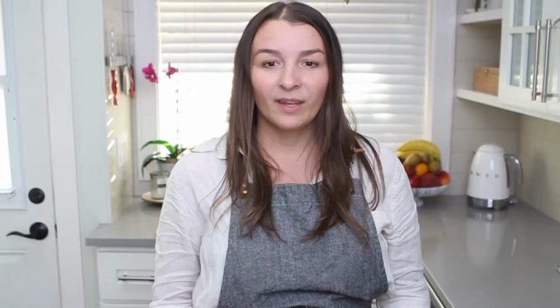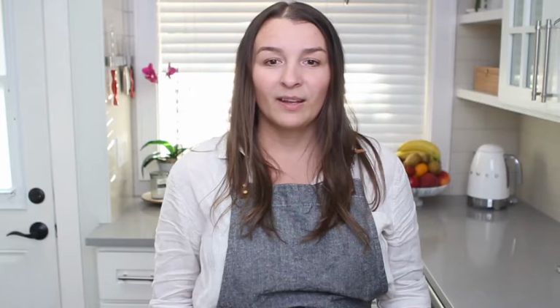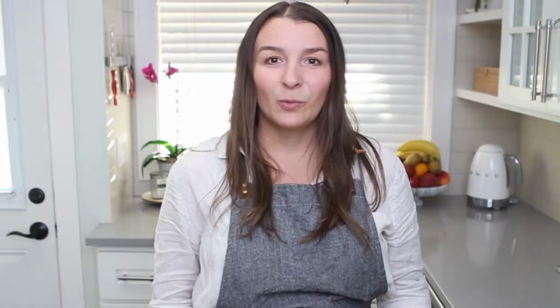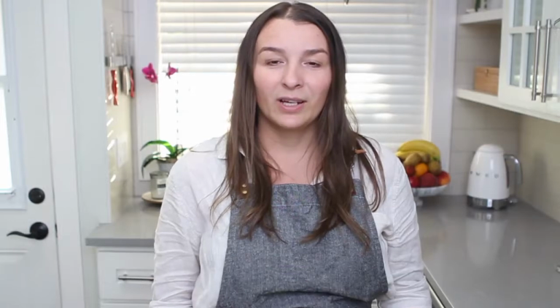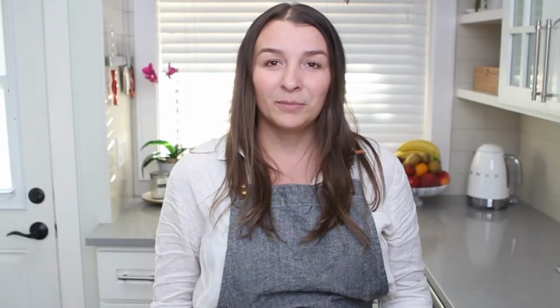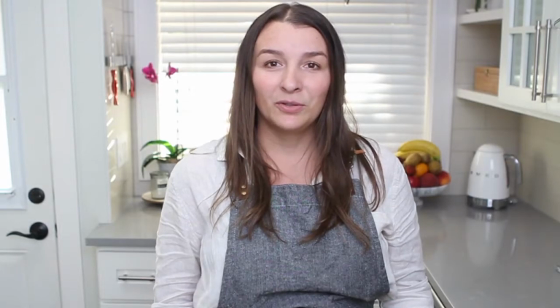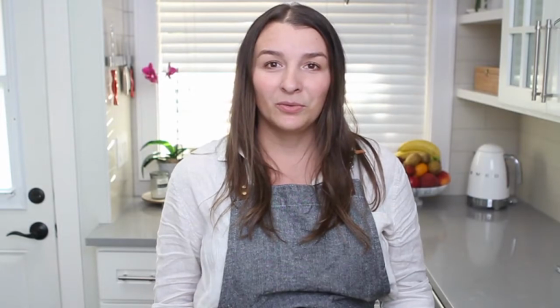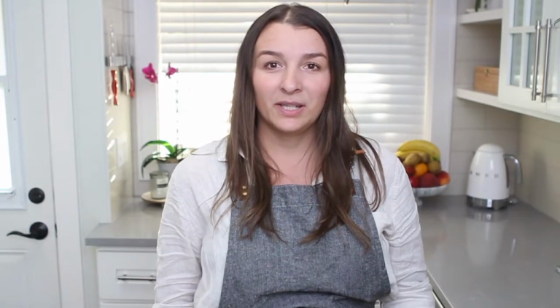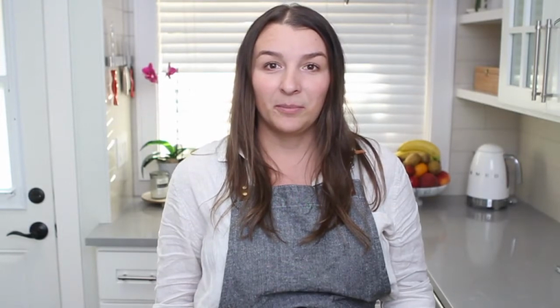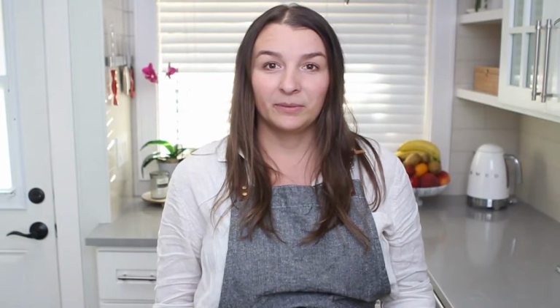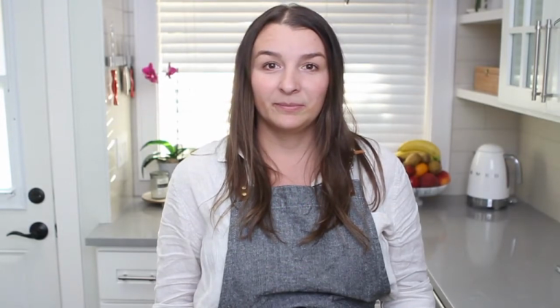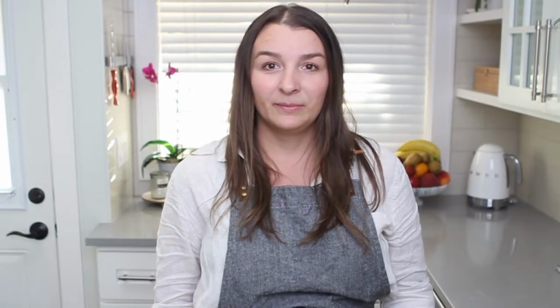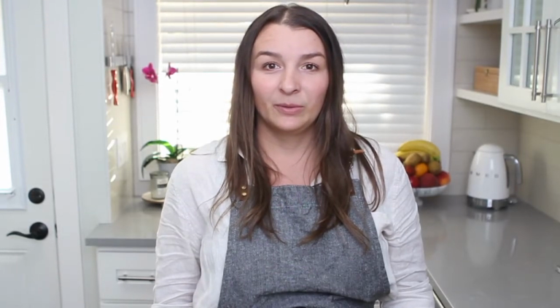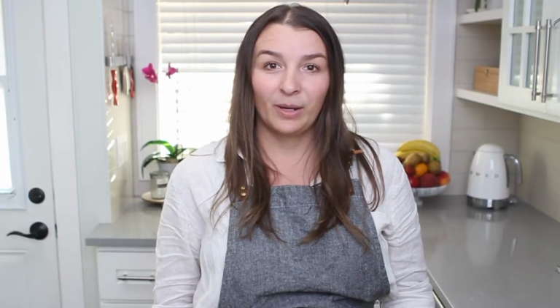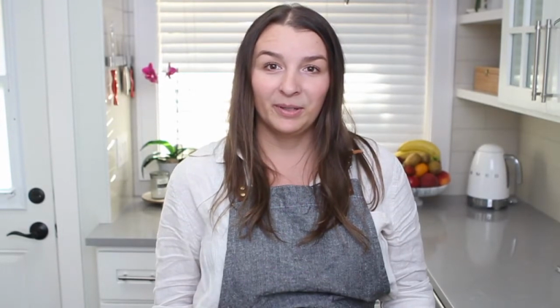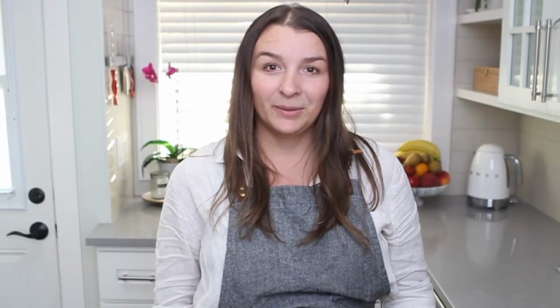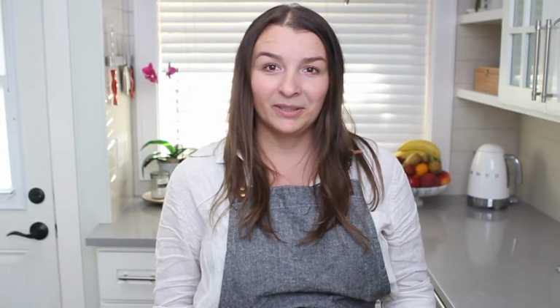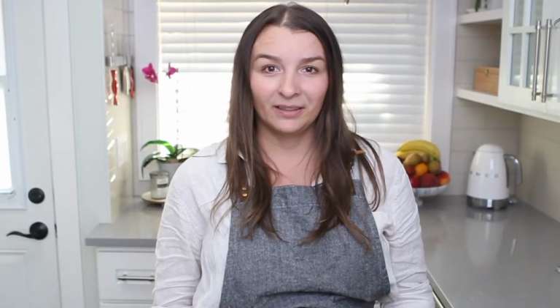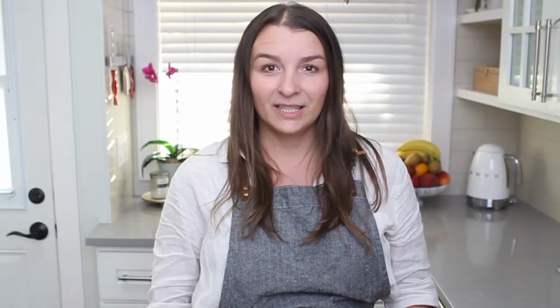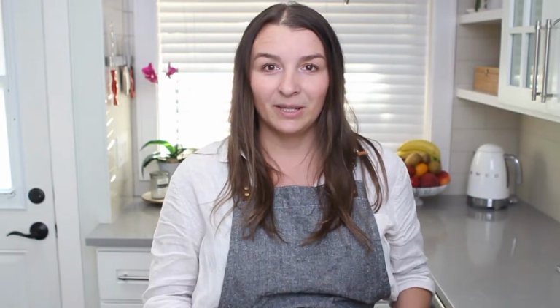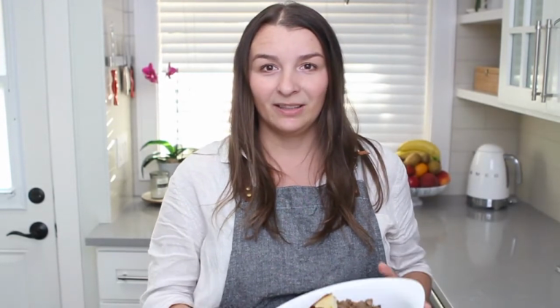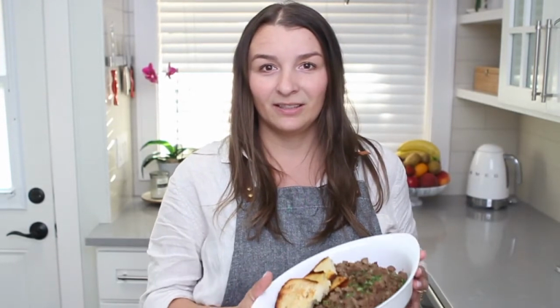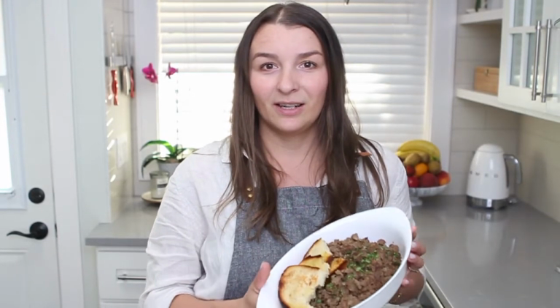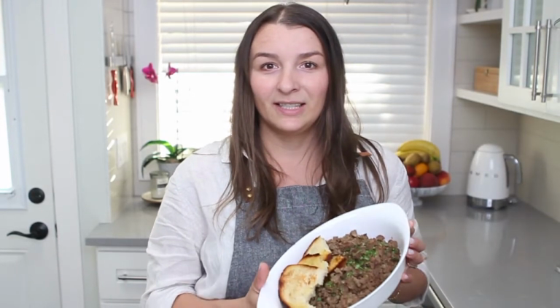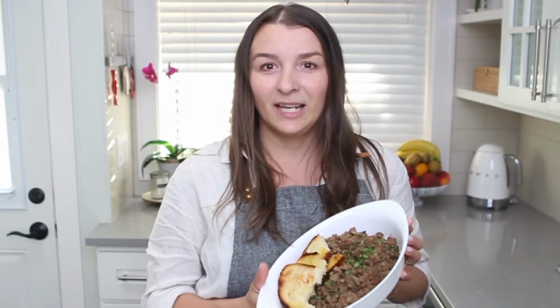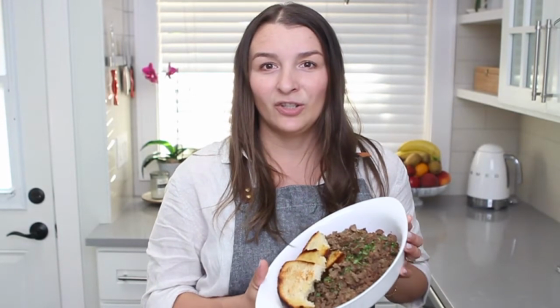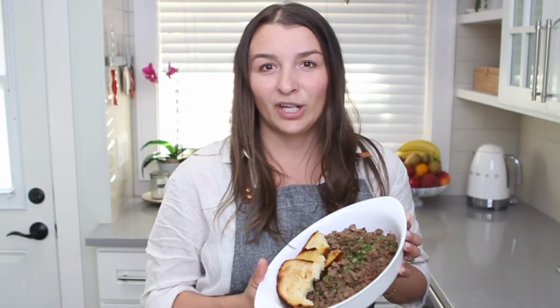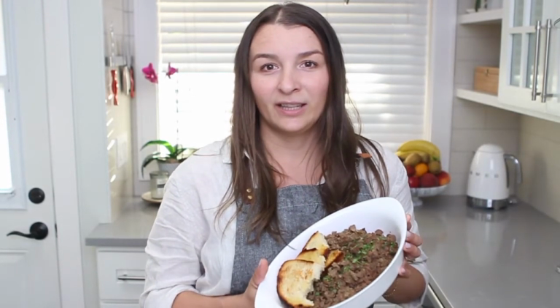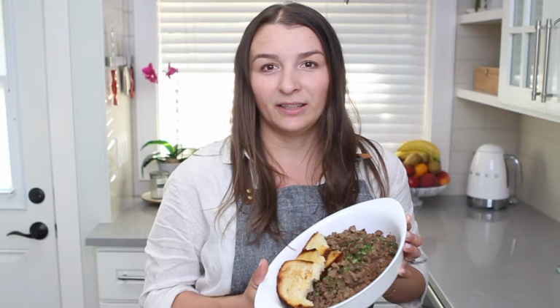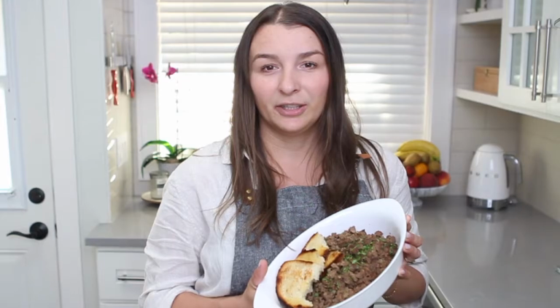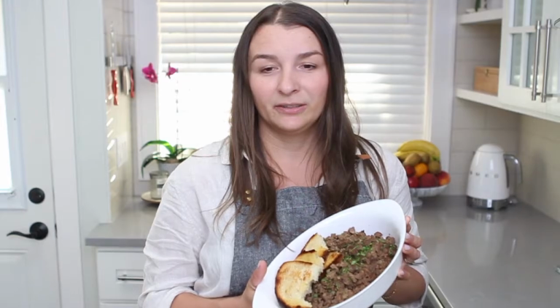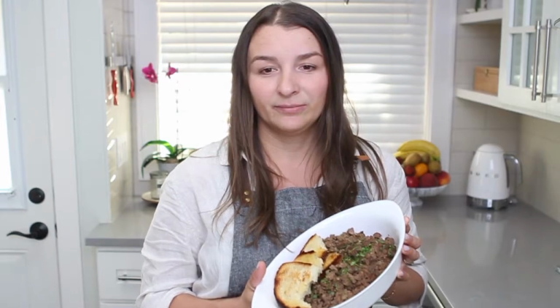Welcome to Julie's Apron. Grab your apron and let's make the sautéed chicken liver.